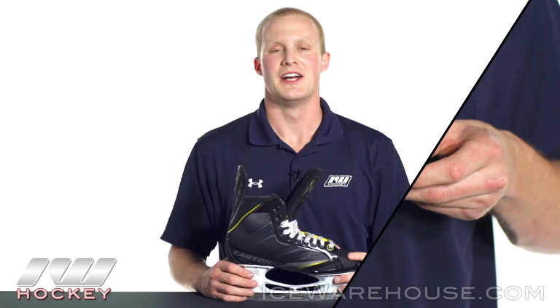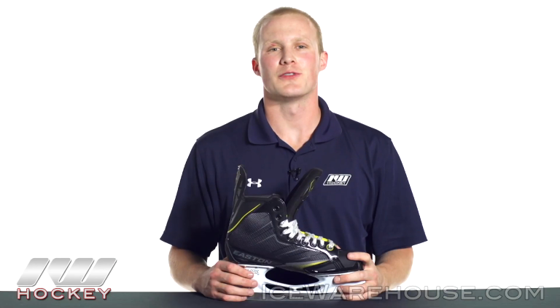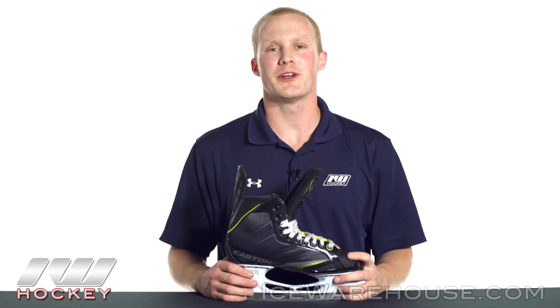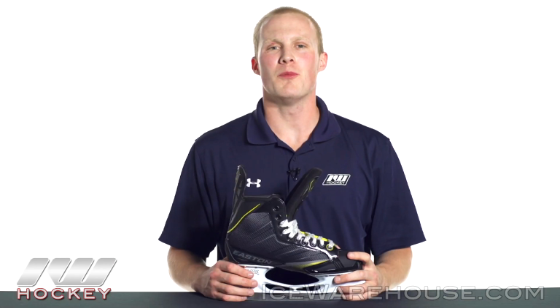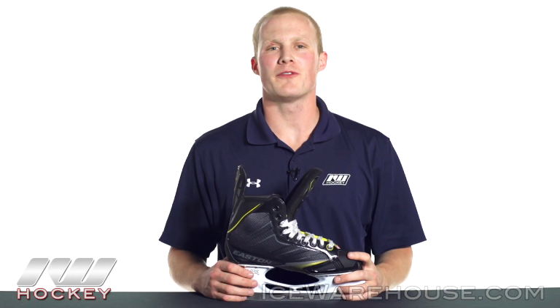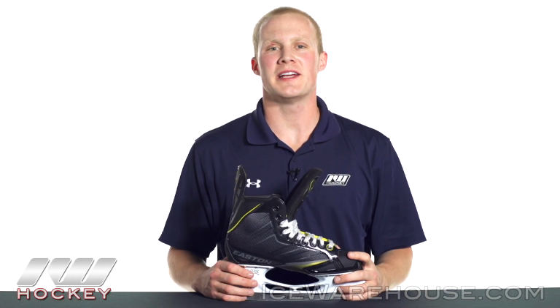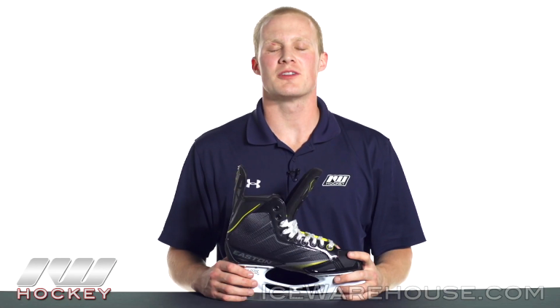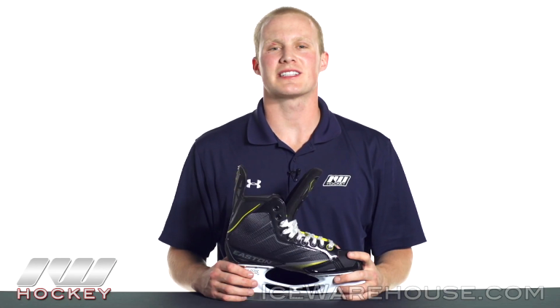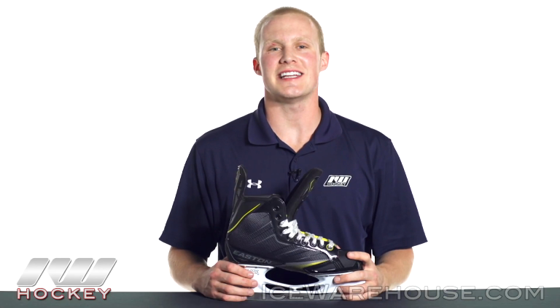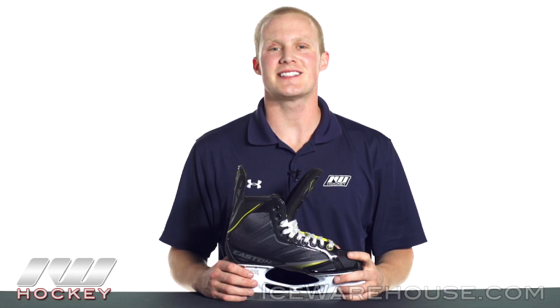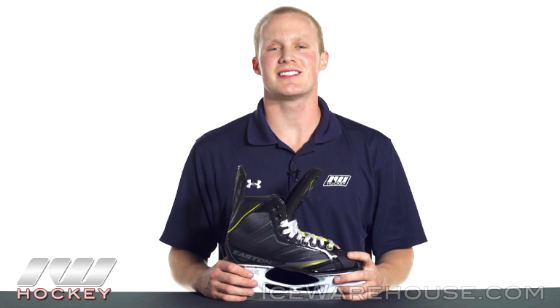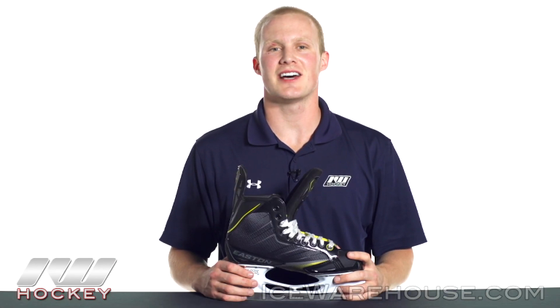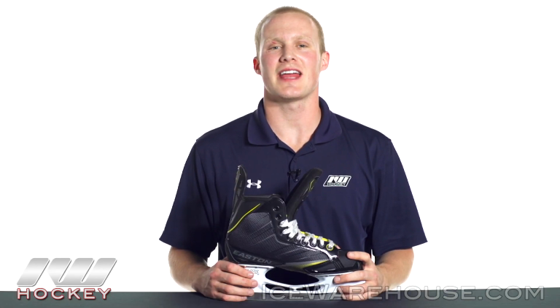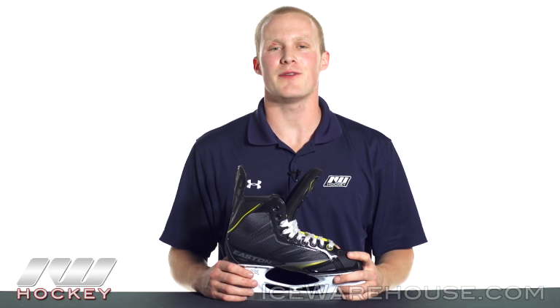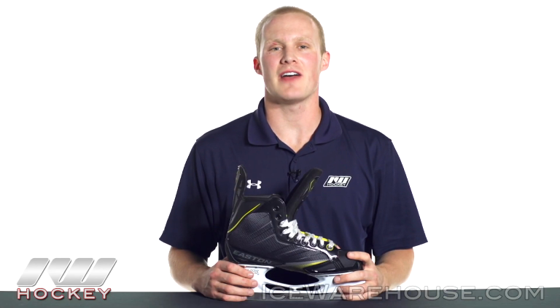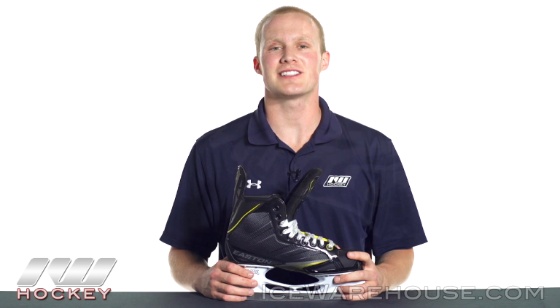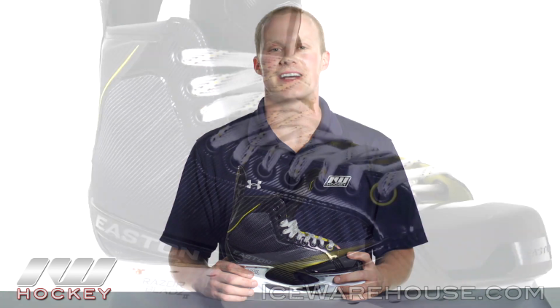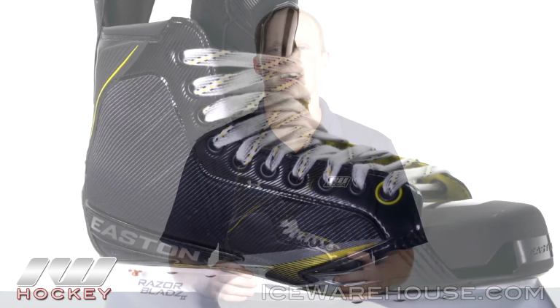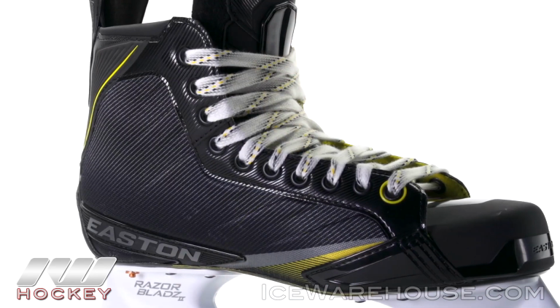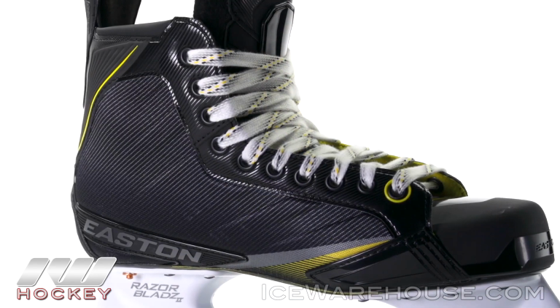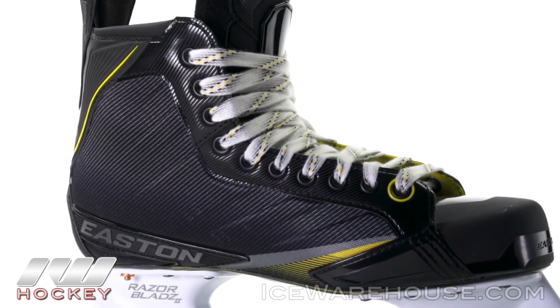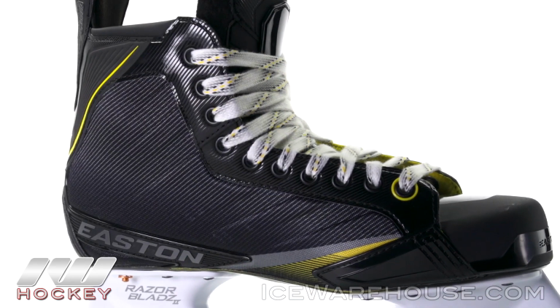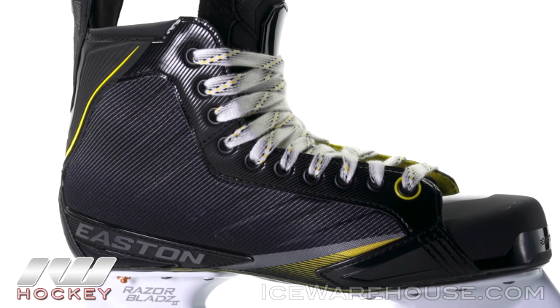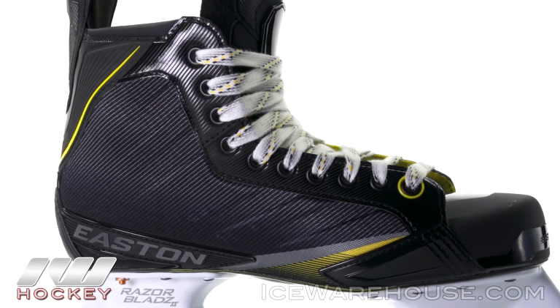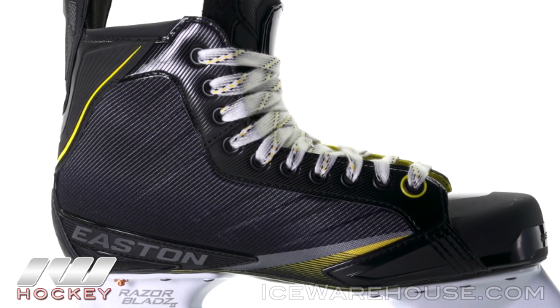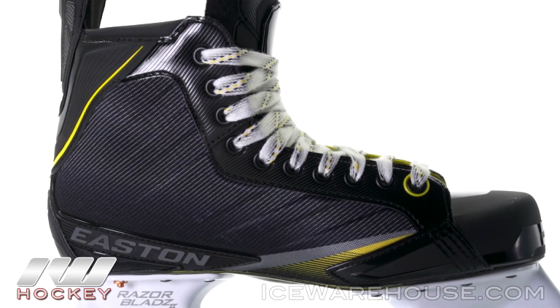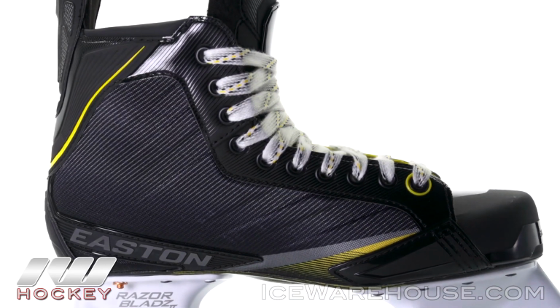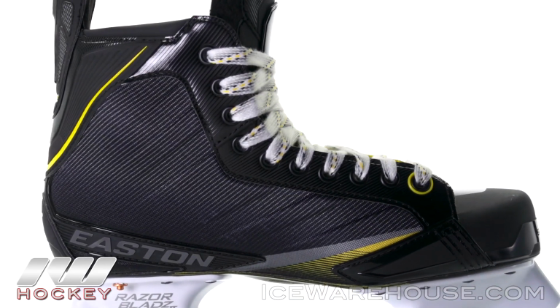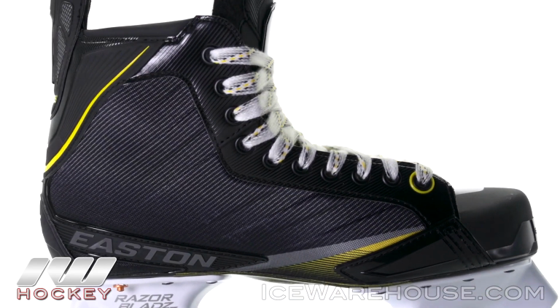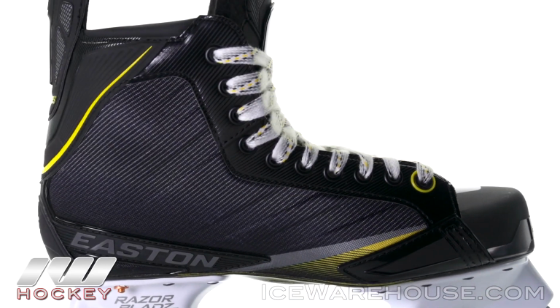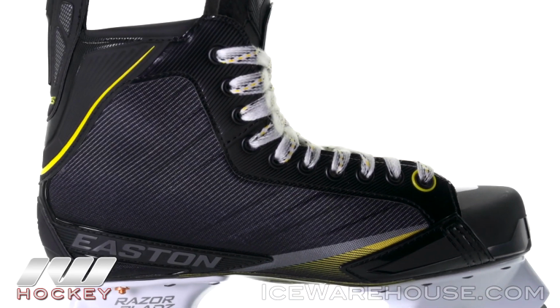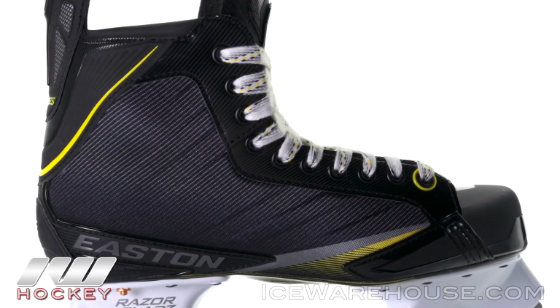For even more information about the Easton Stealth 85S Ice Hockey Skate, be sure to check it out at IceWarehouse.com.